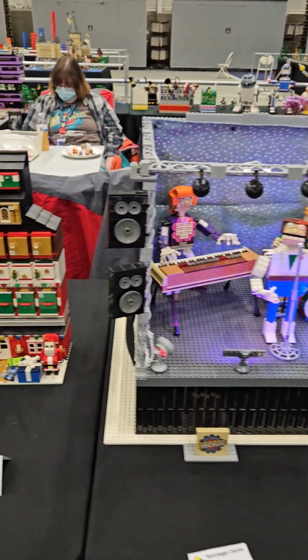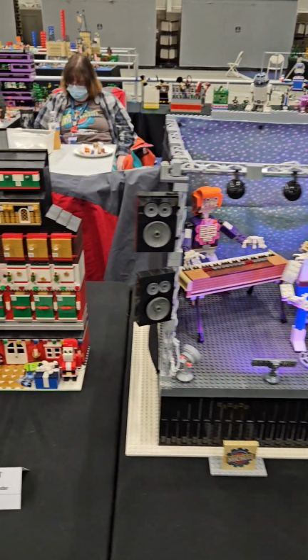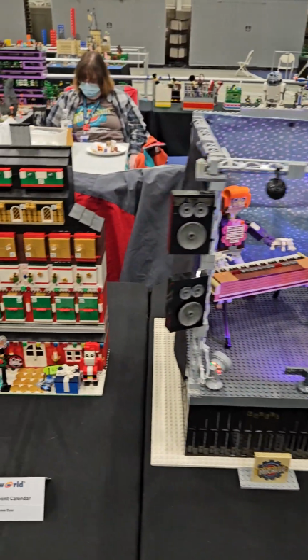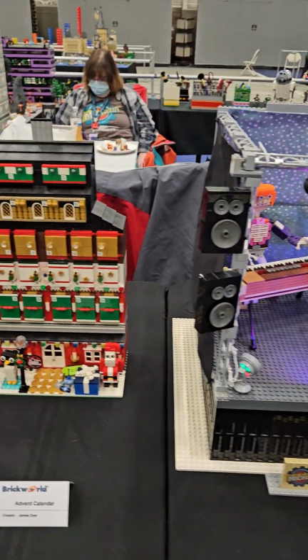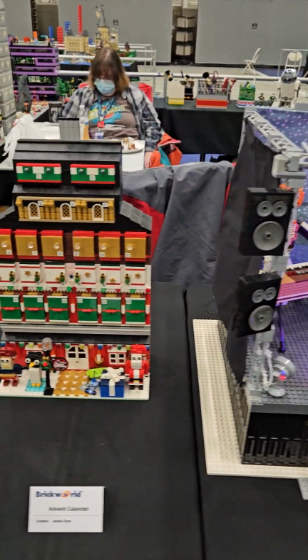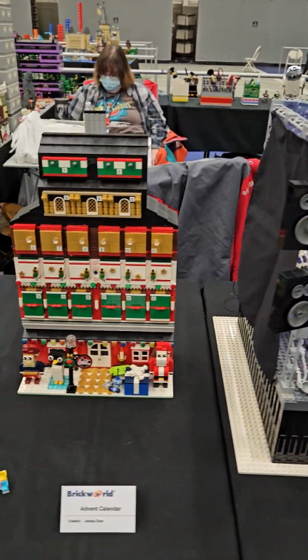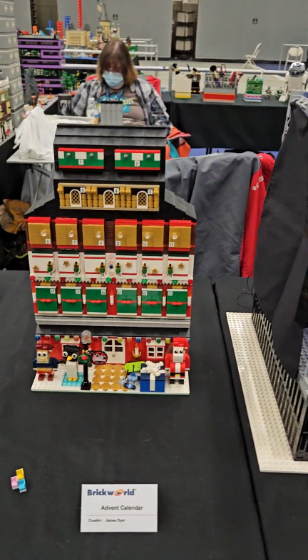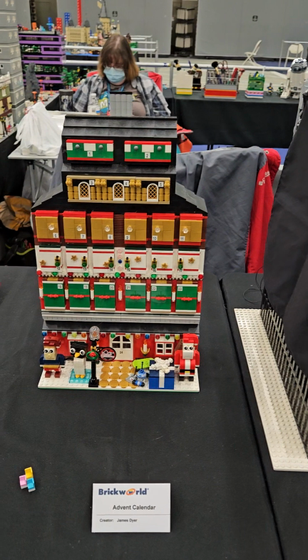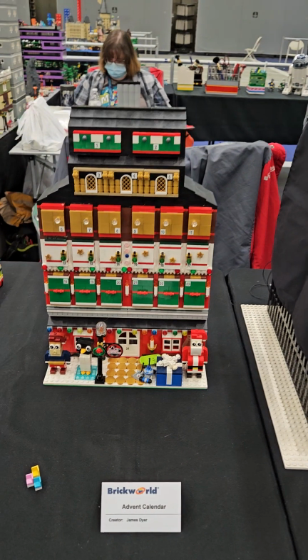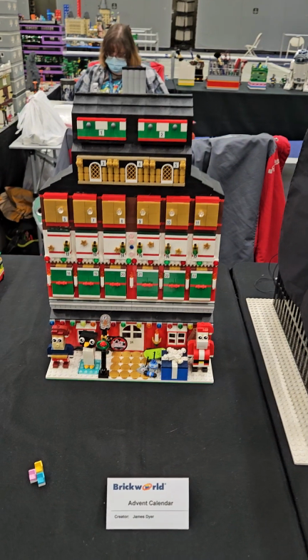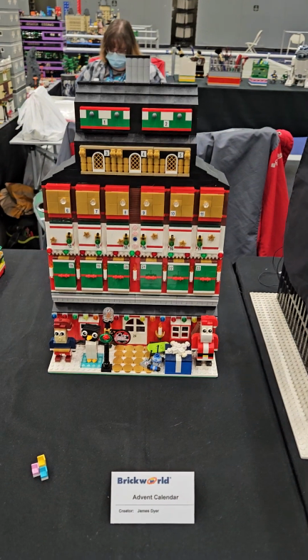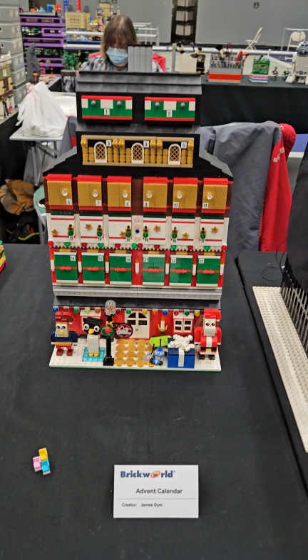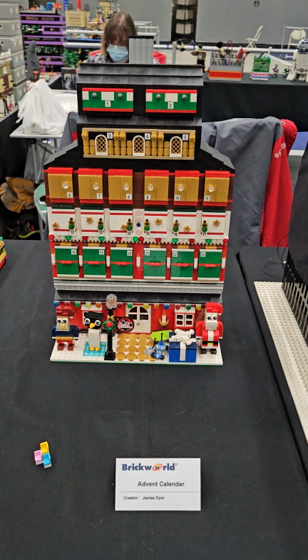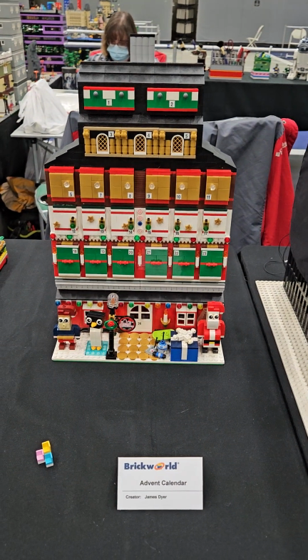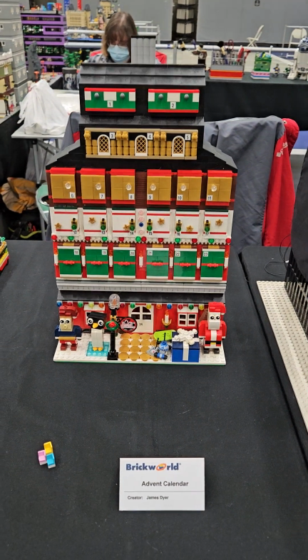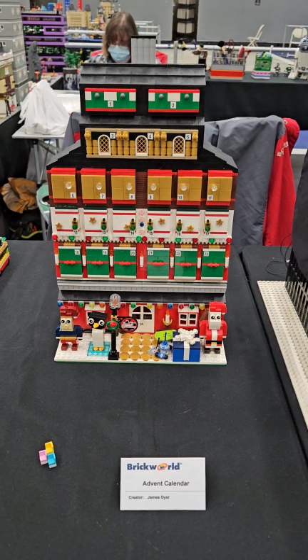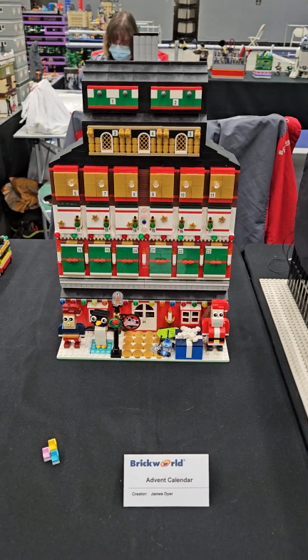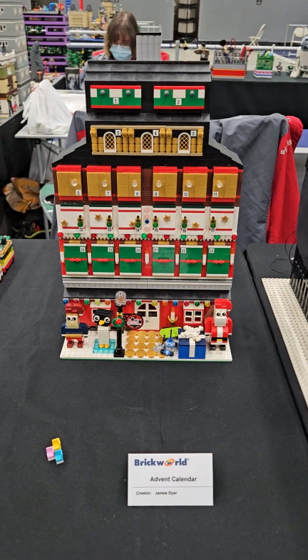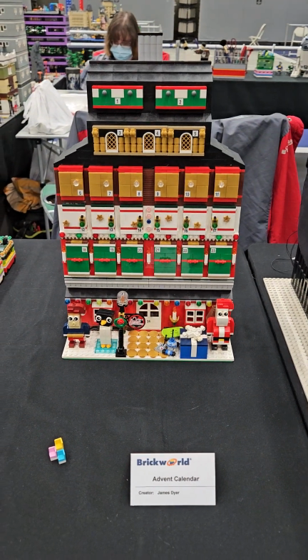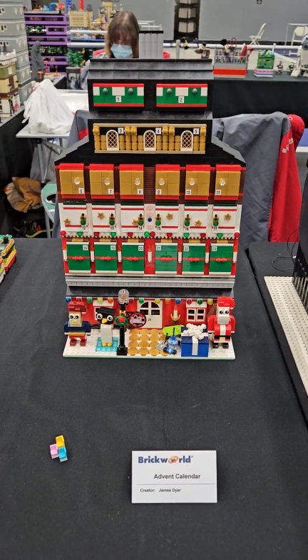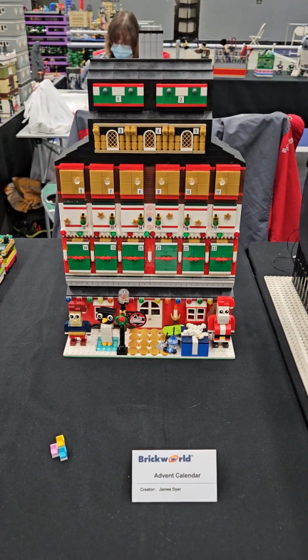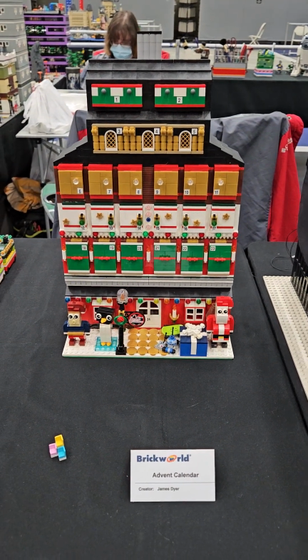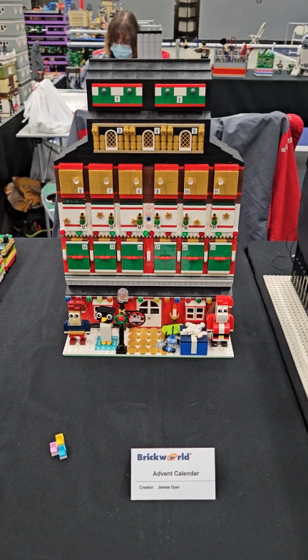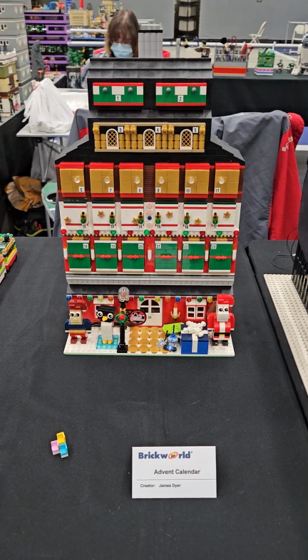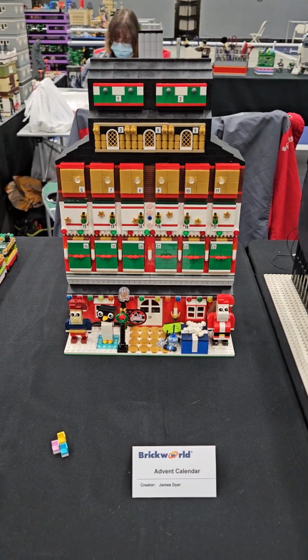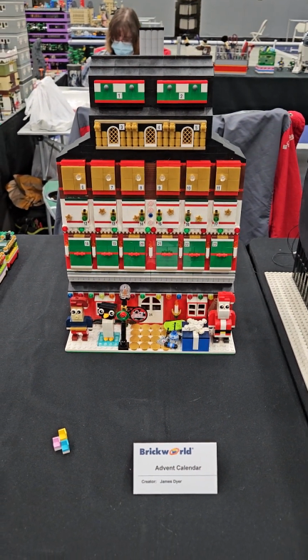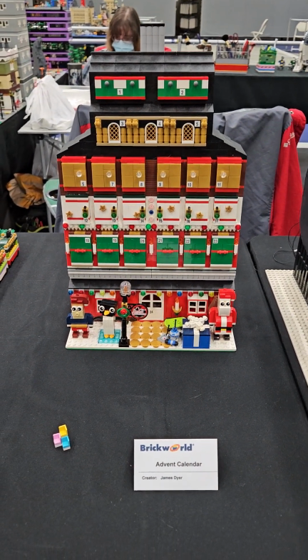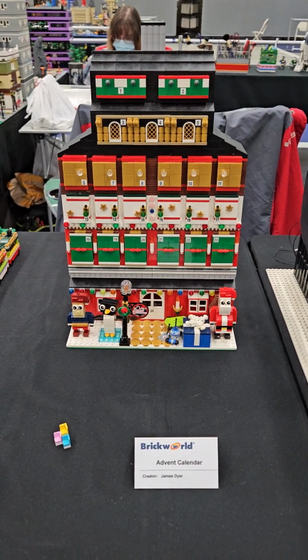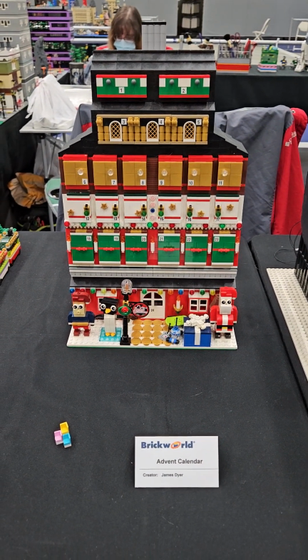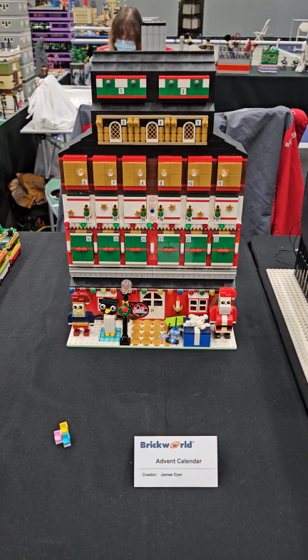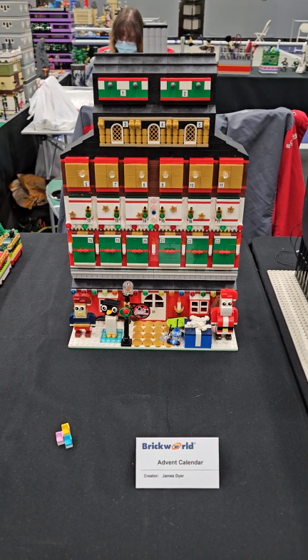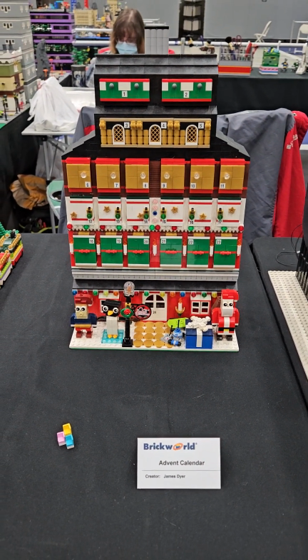And I have an advent calendar. All the doors open on it. Each one holds a Hershey's miniature.